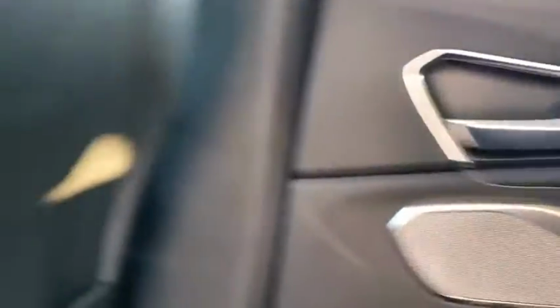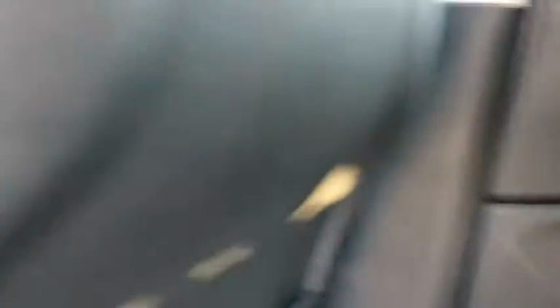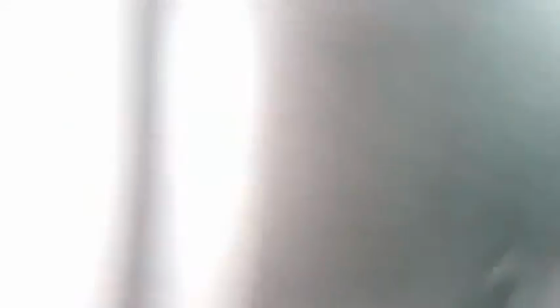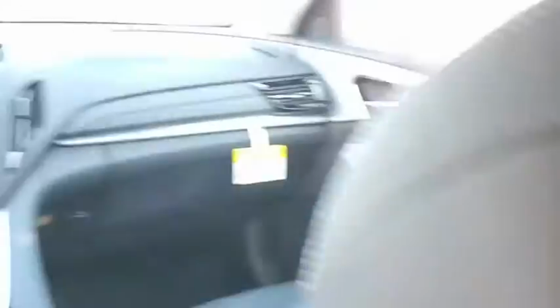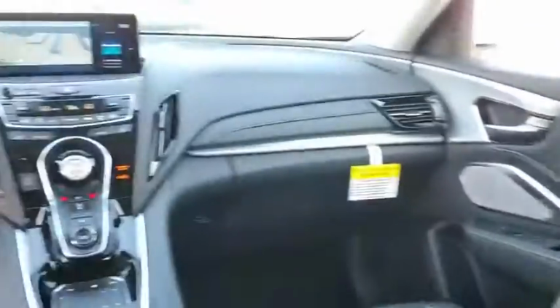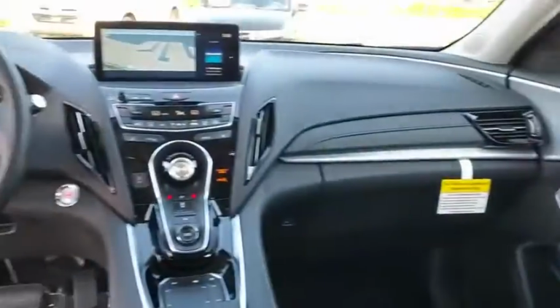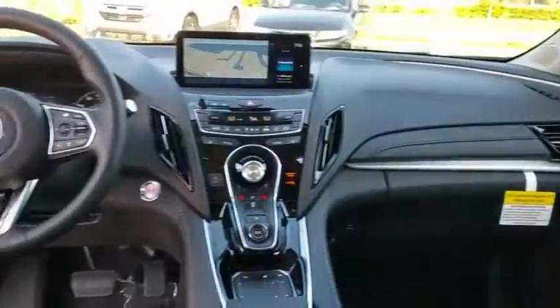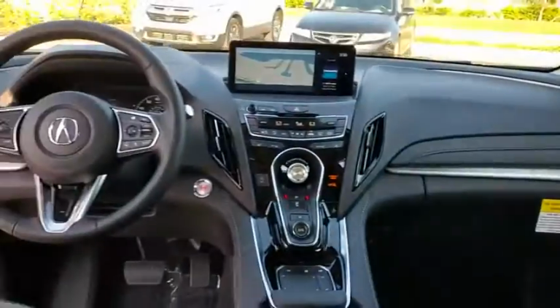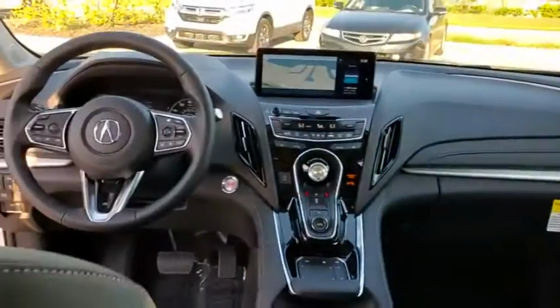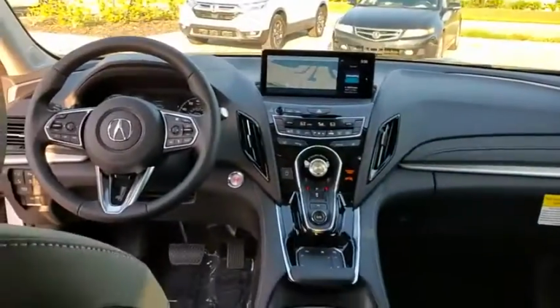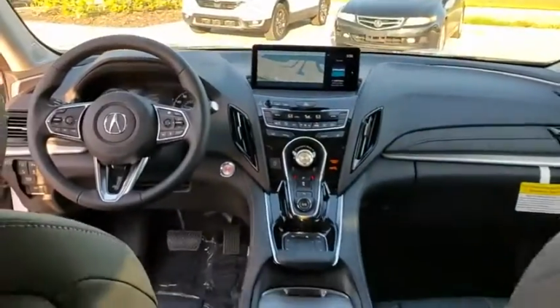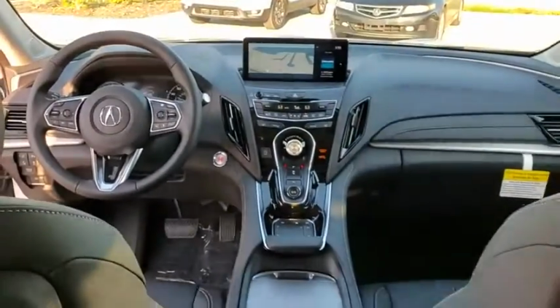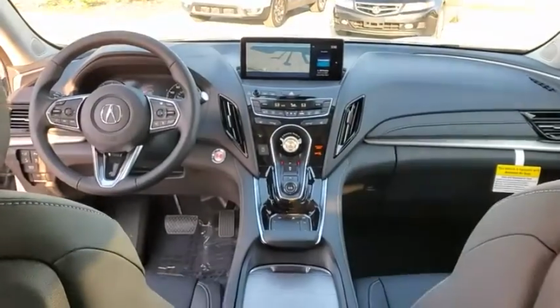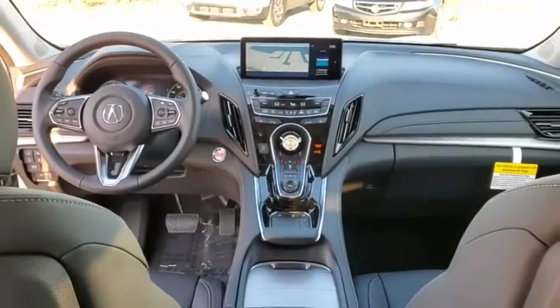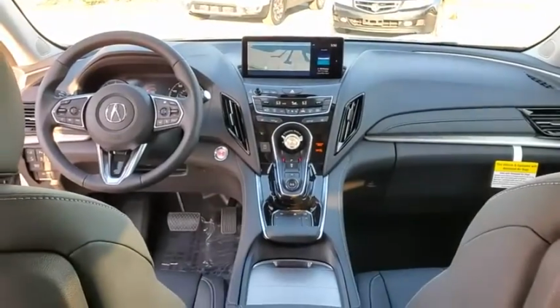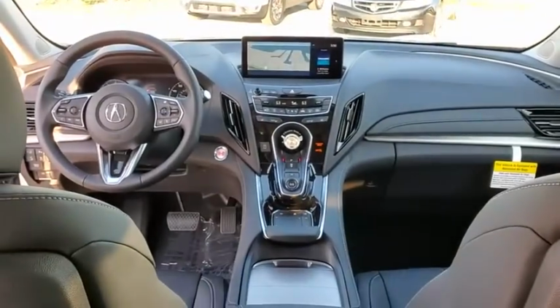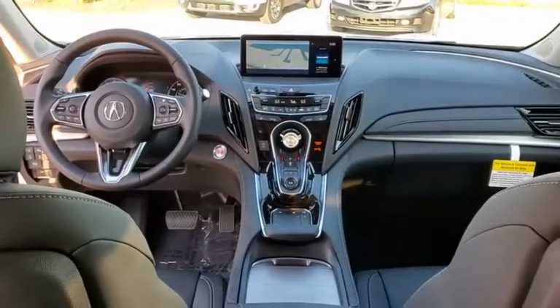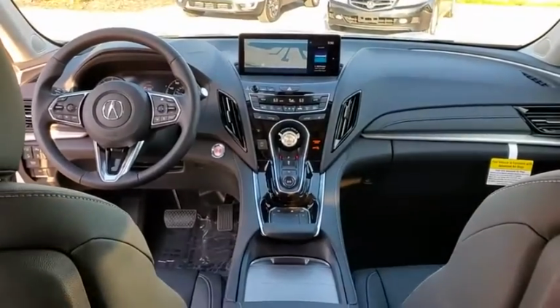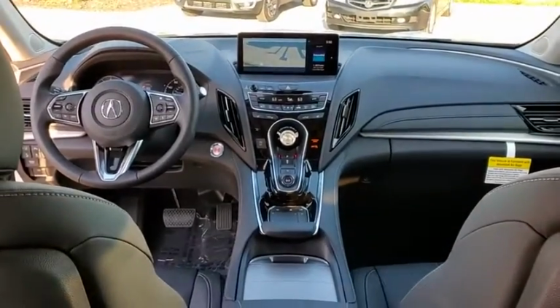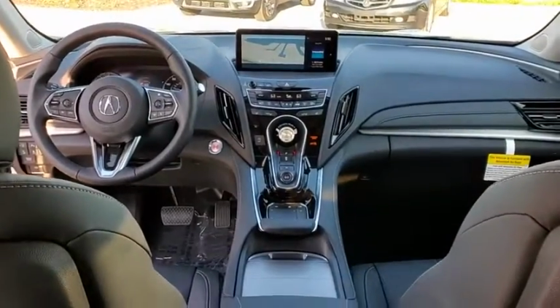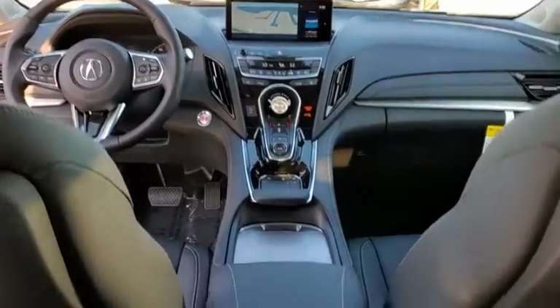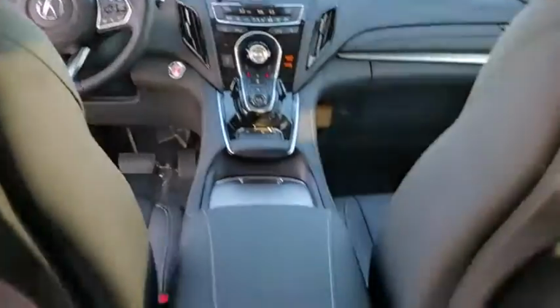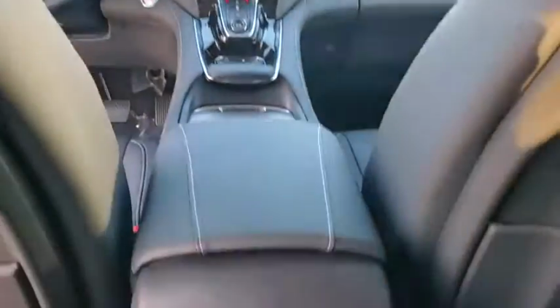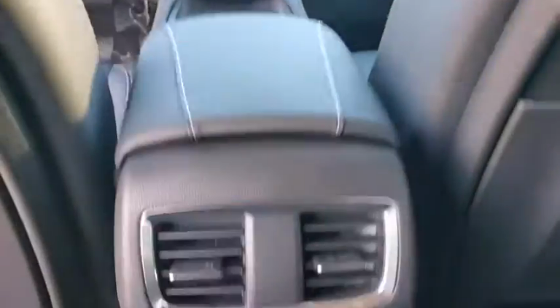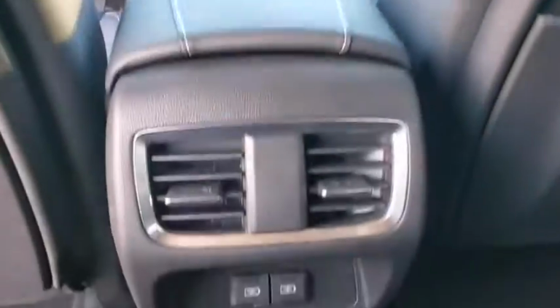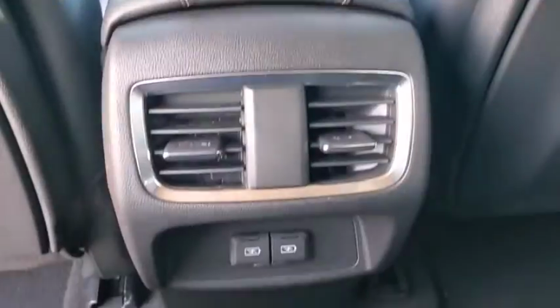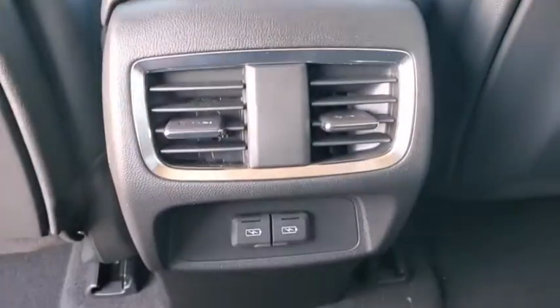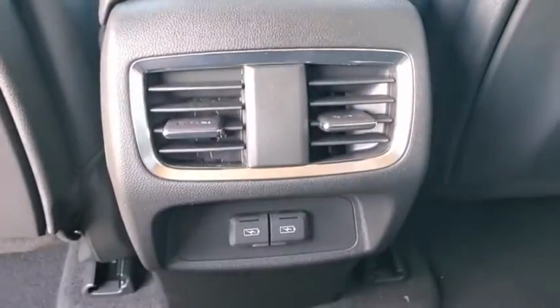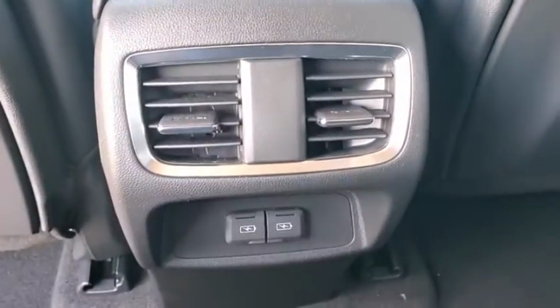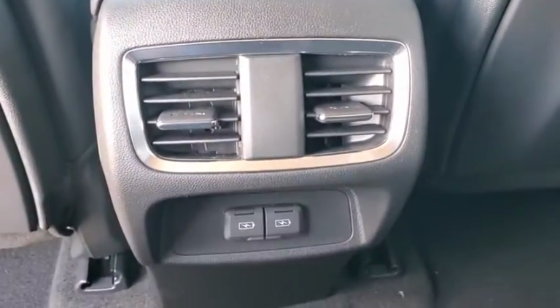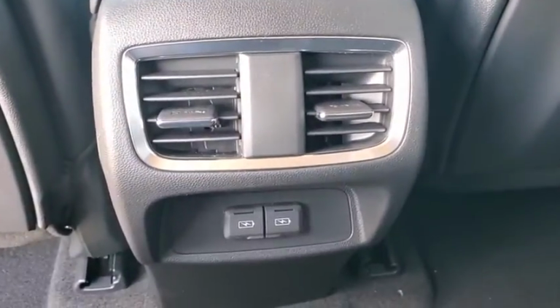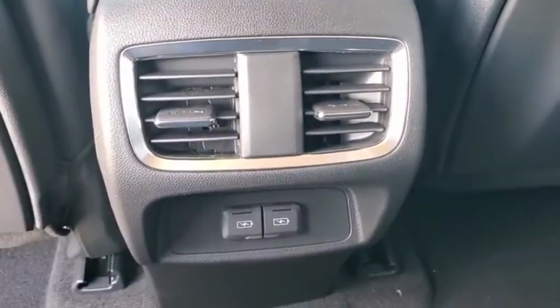Remote keyless entry, tachometer, brake assist, panic alarm, power moonroof, and overhead console.